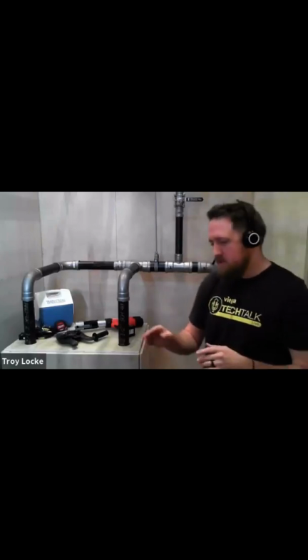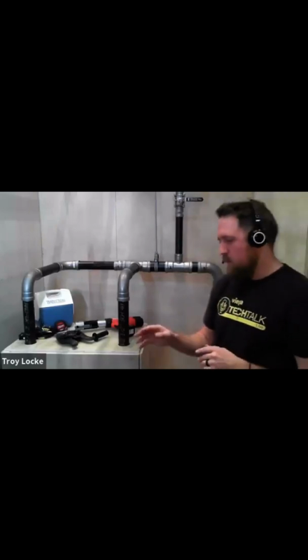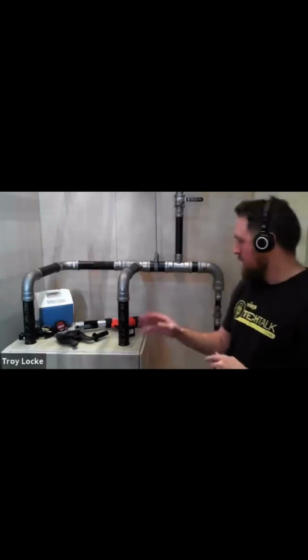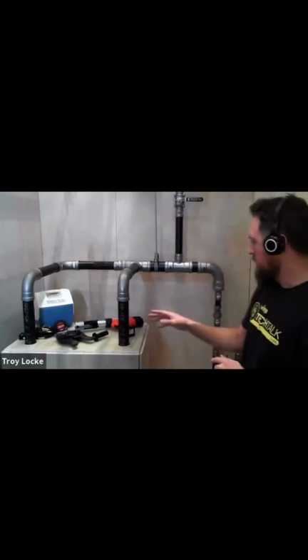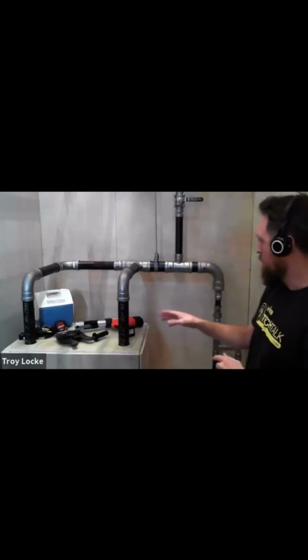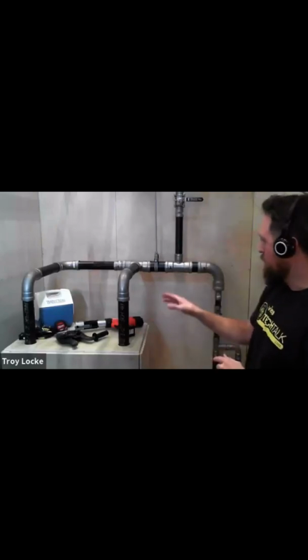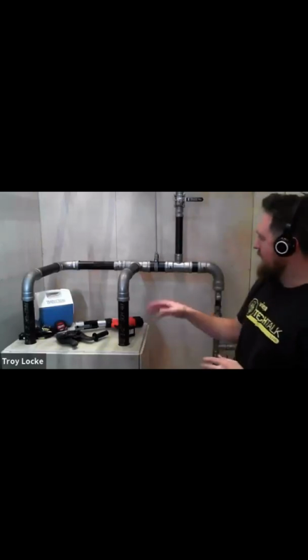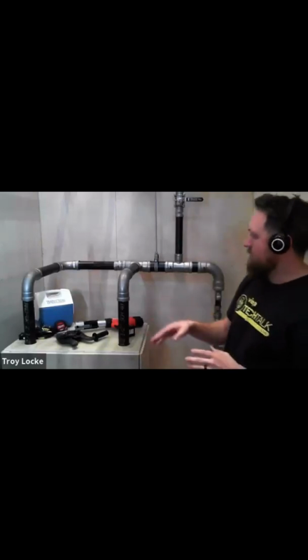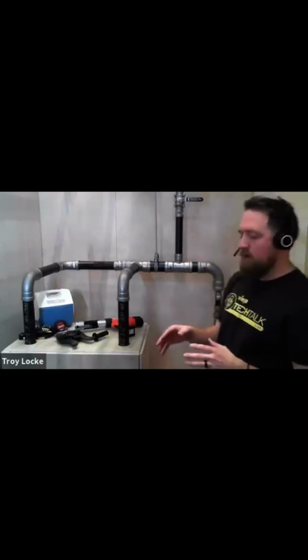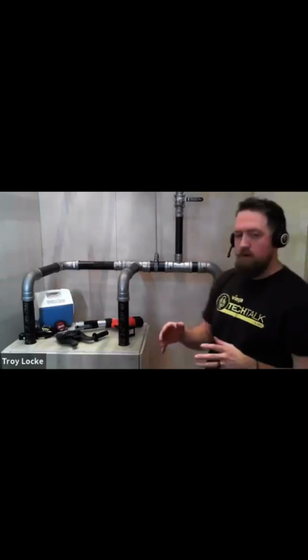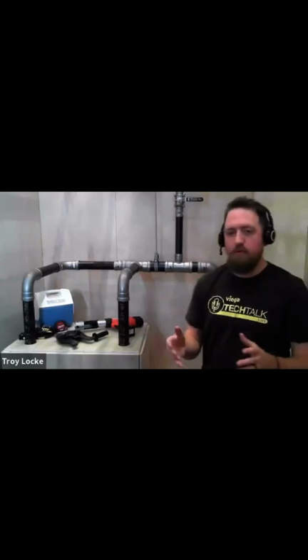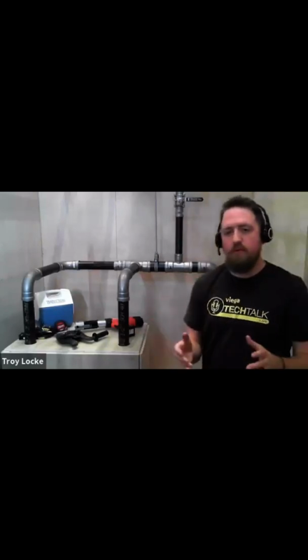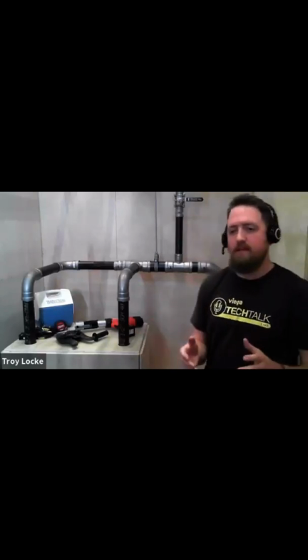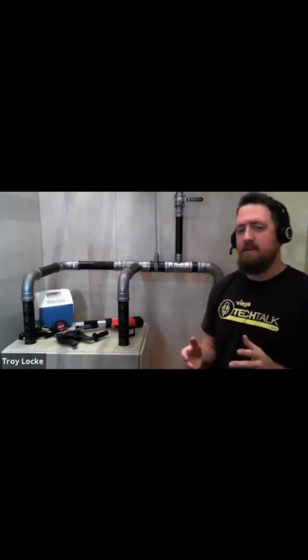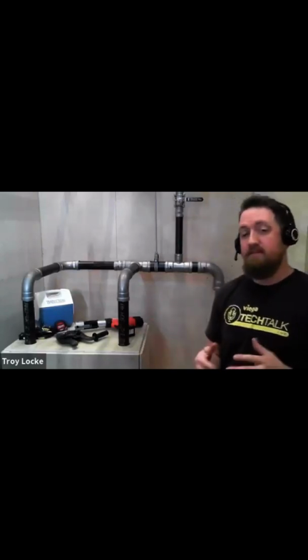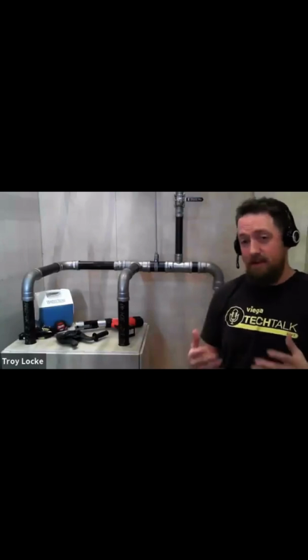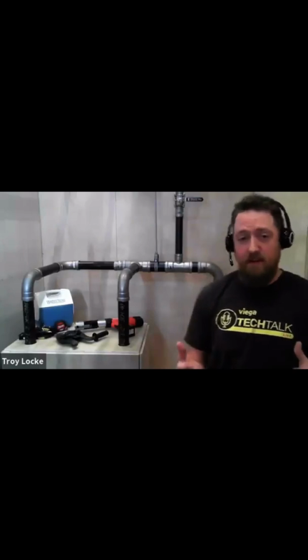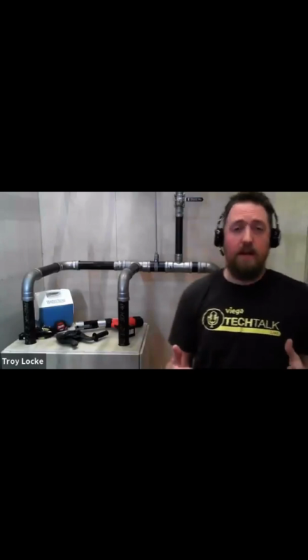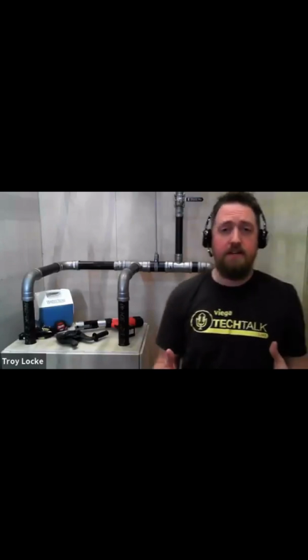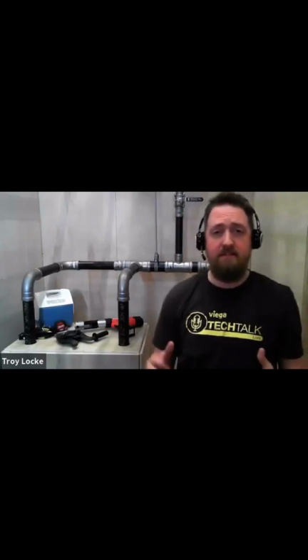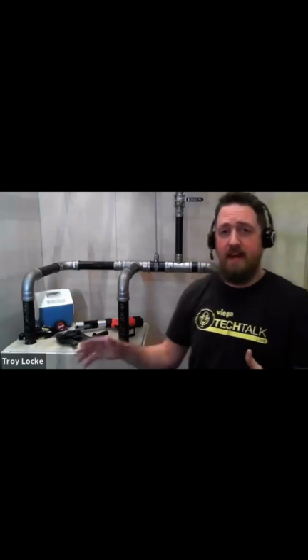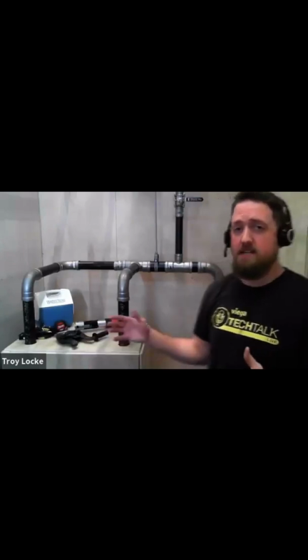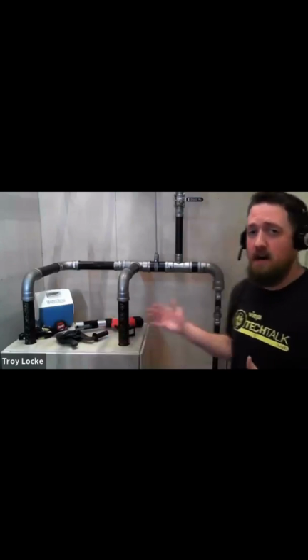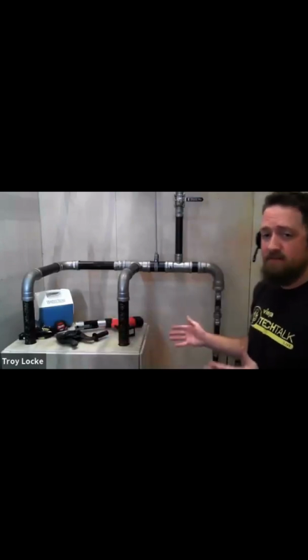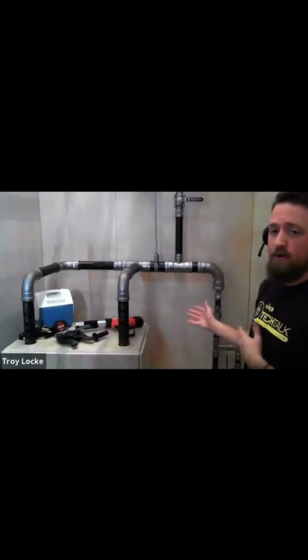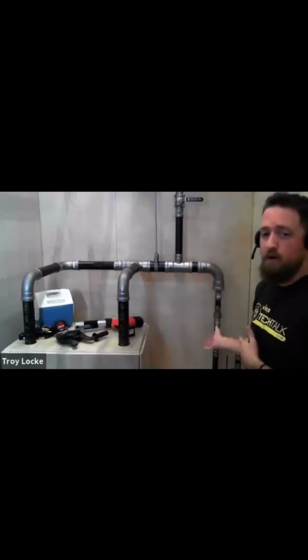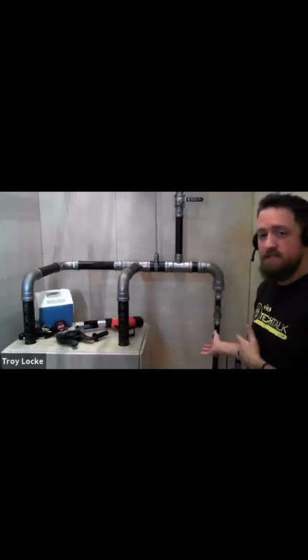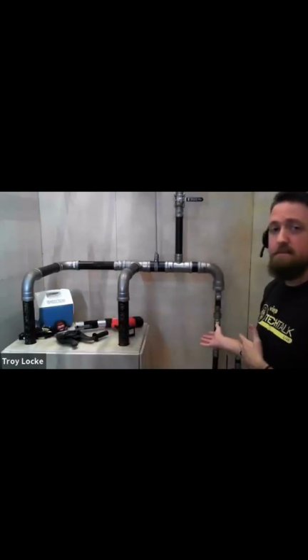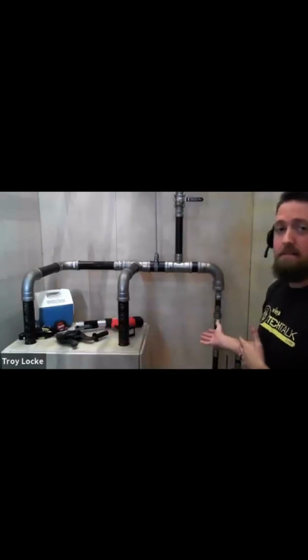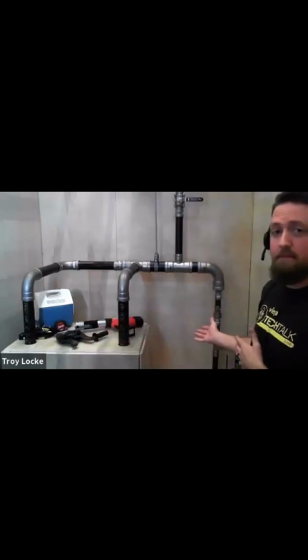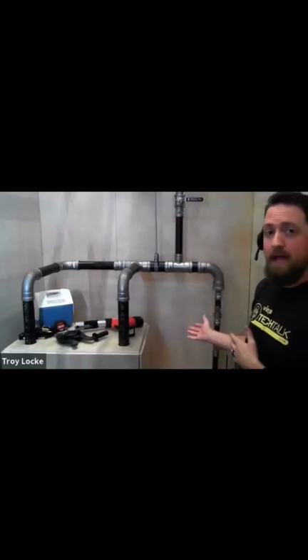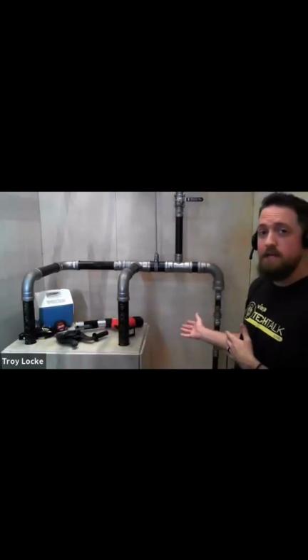What I want to go through right now is the different fitting configurations that Vega has to offer for your steam piping application.